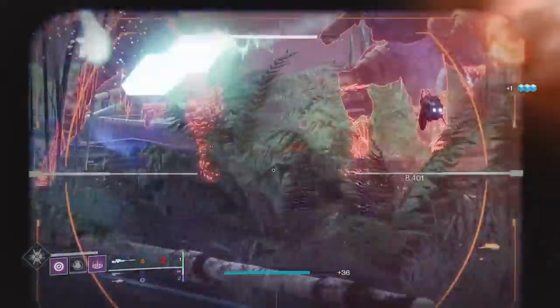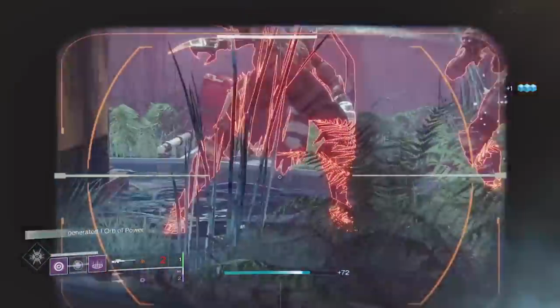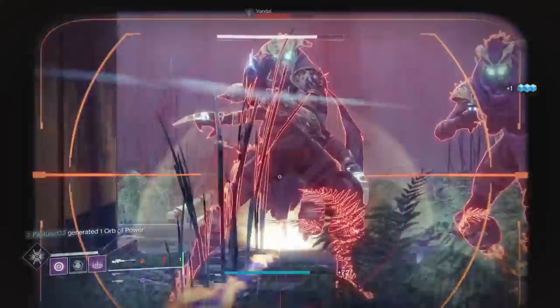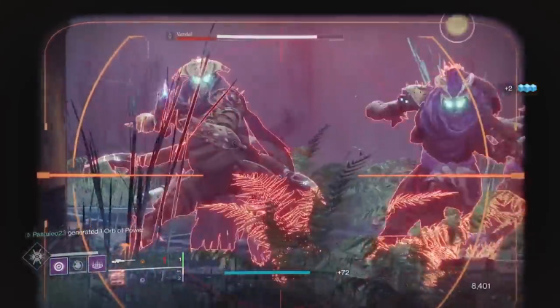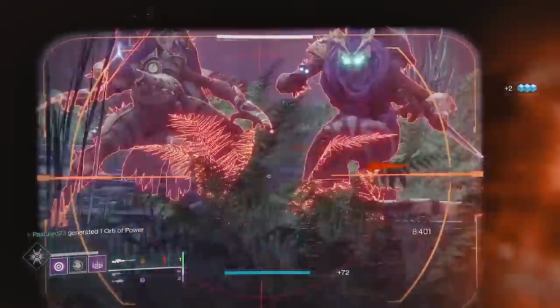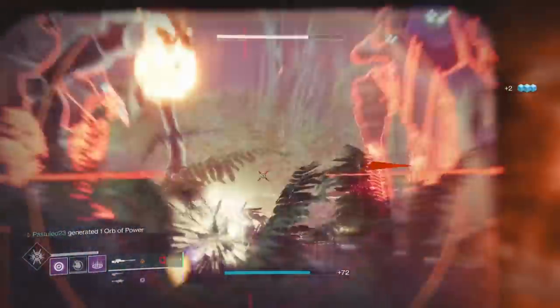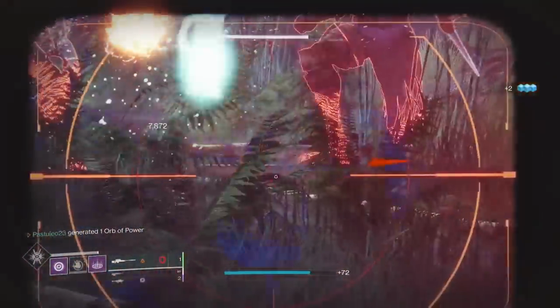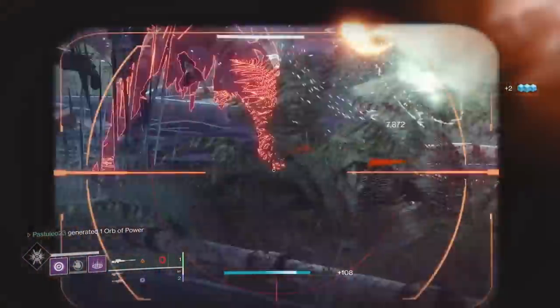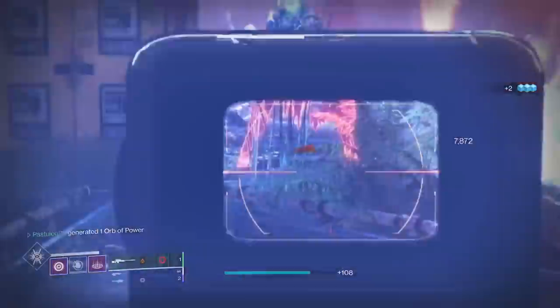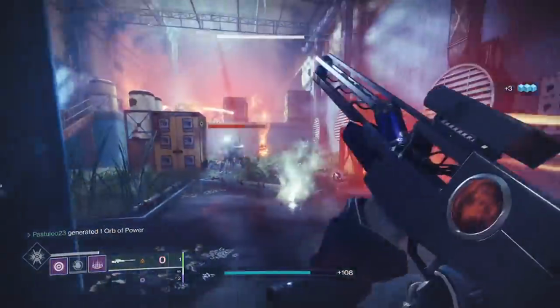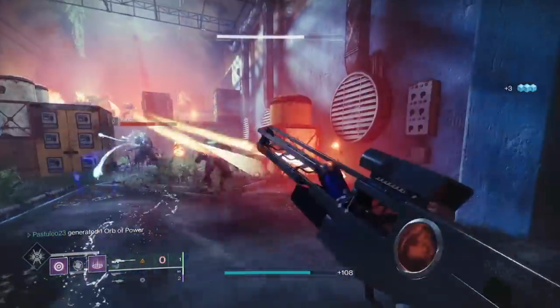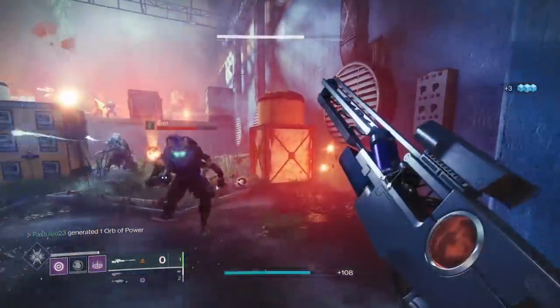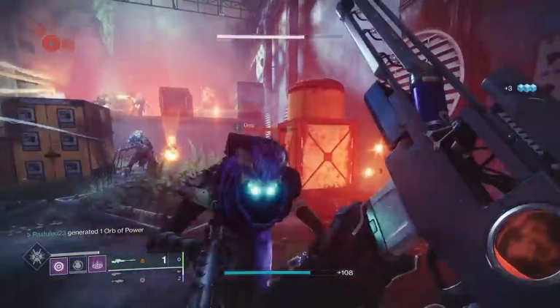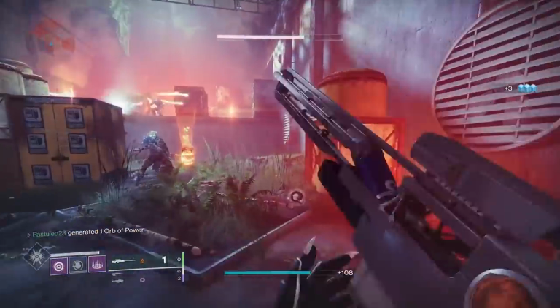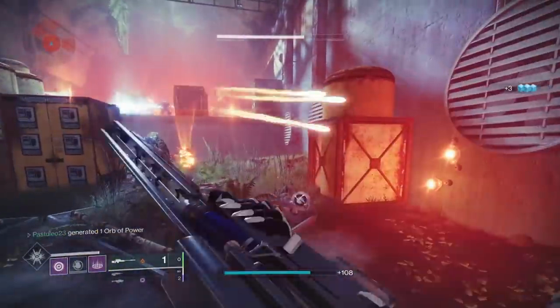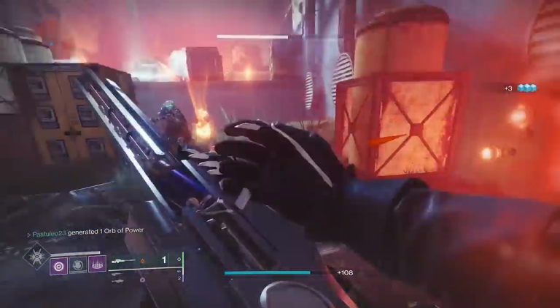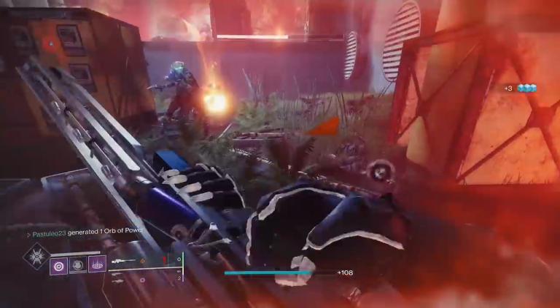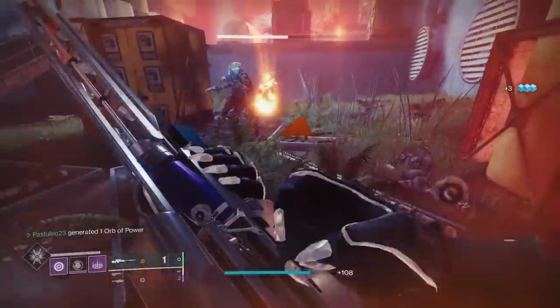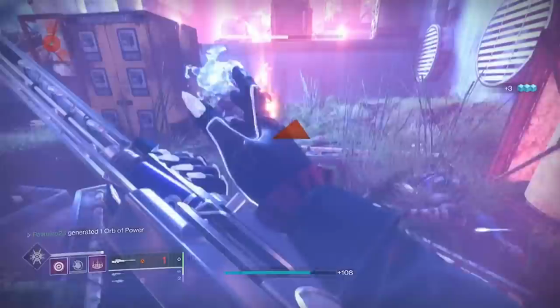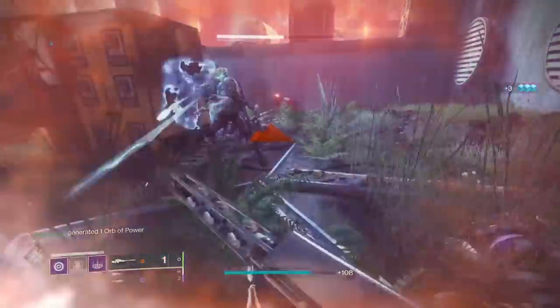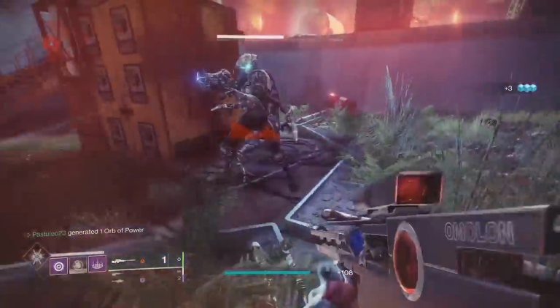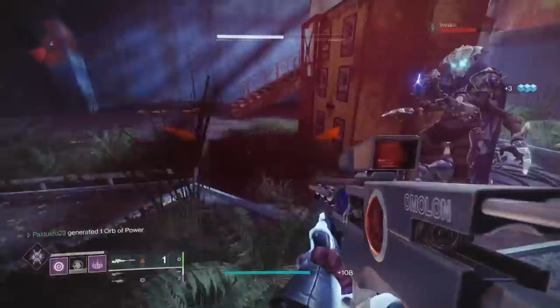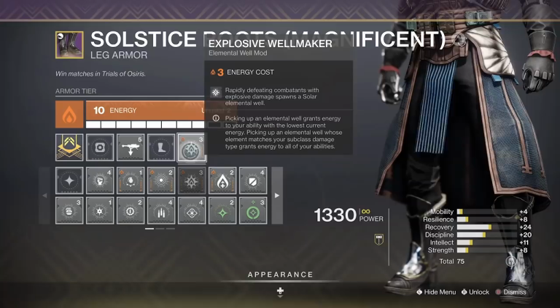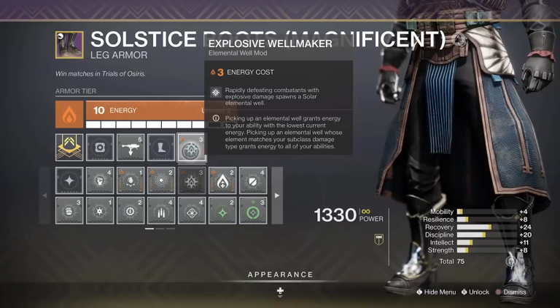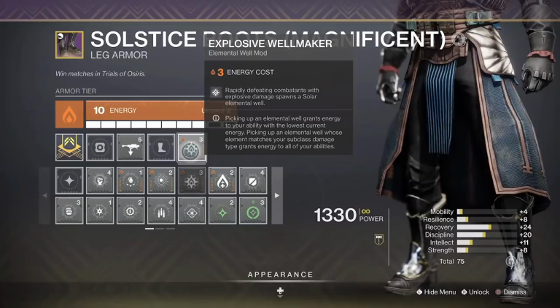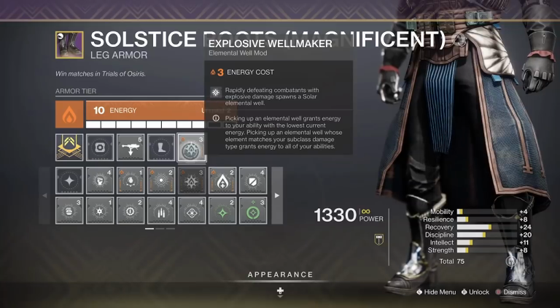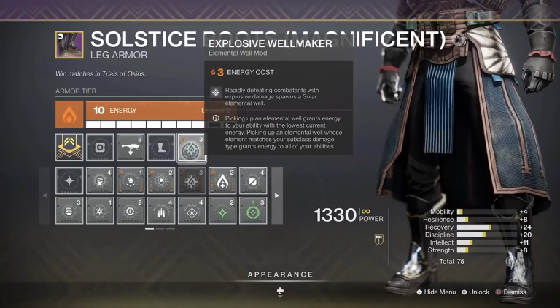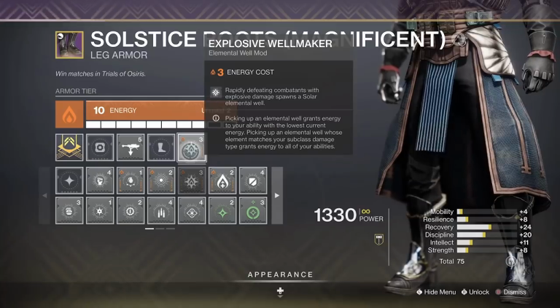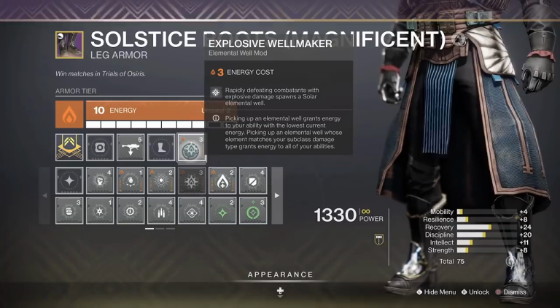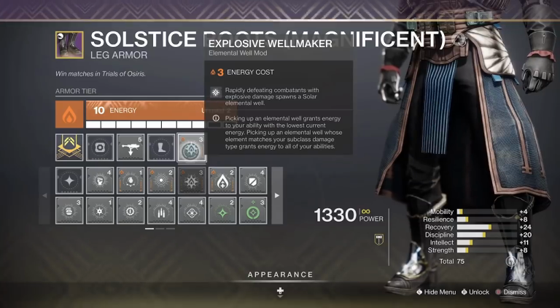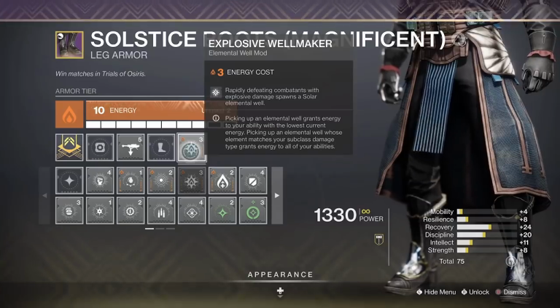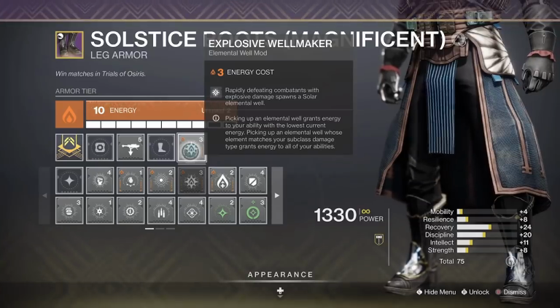If you have Explosive Wellmaker on, rapid multi-kills will also make solar elemental wells. Just spam fire.